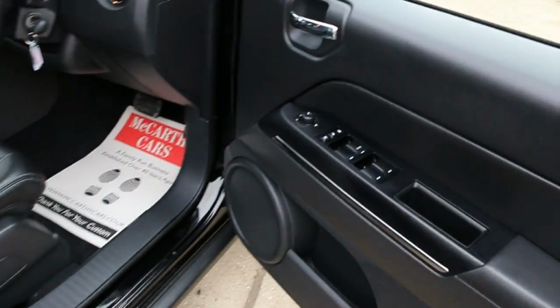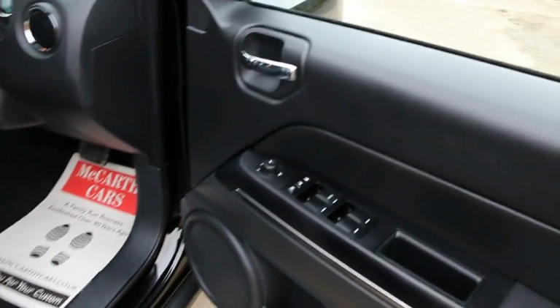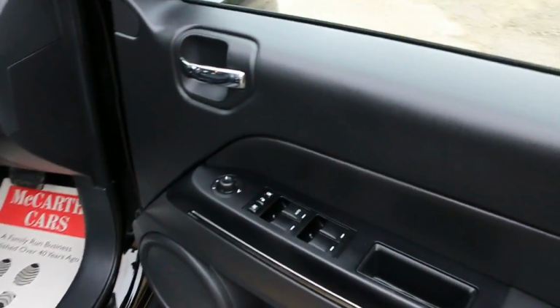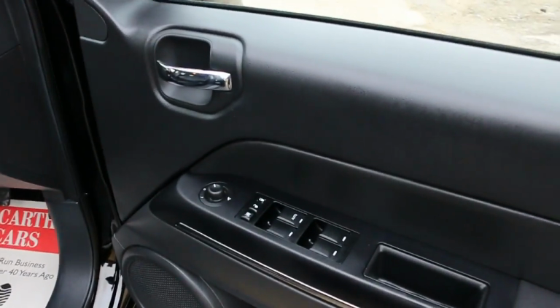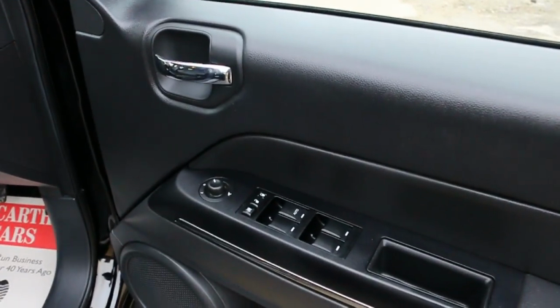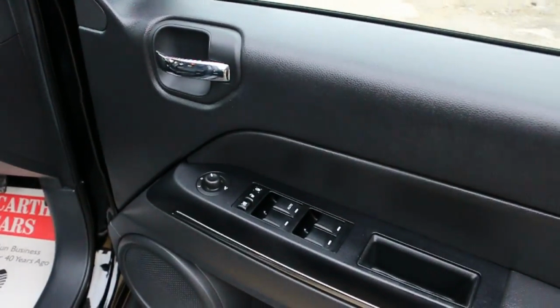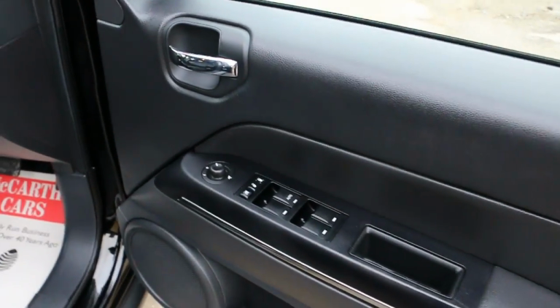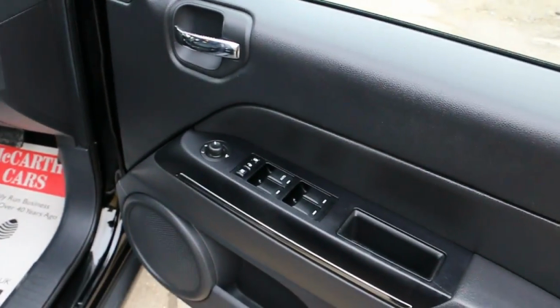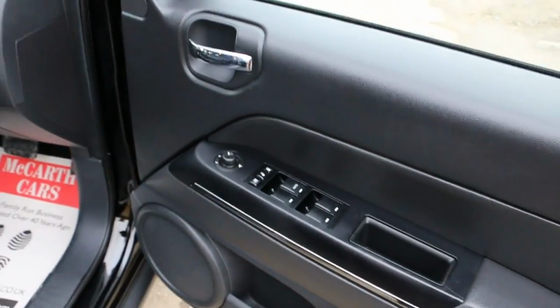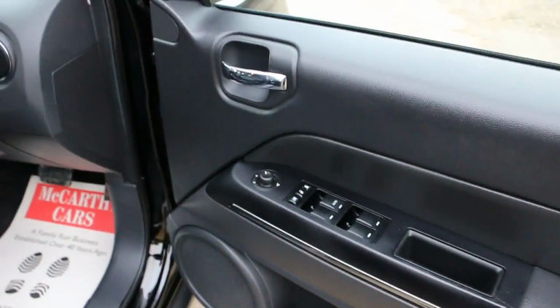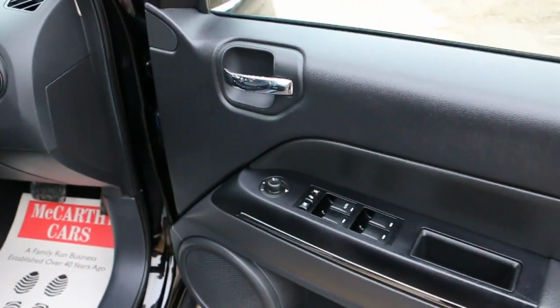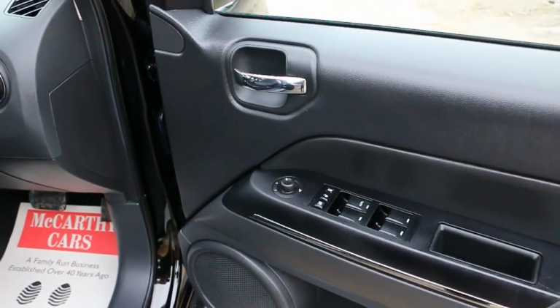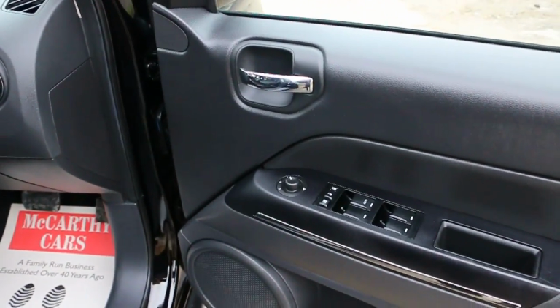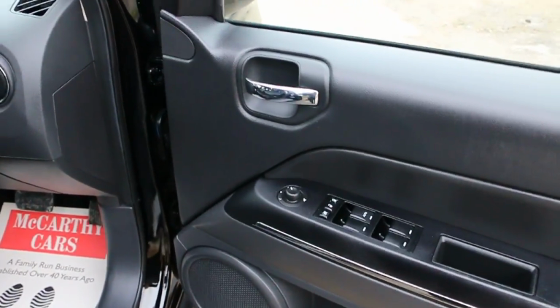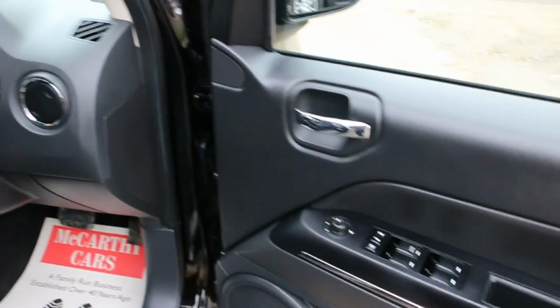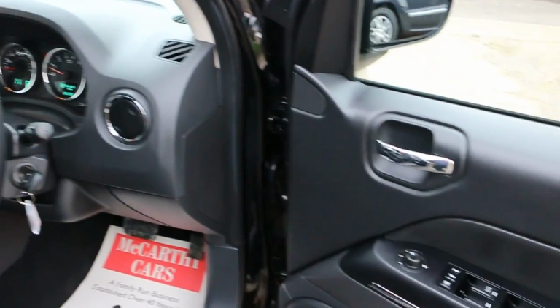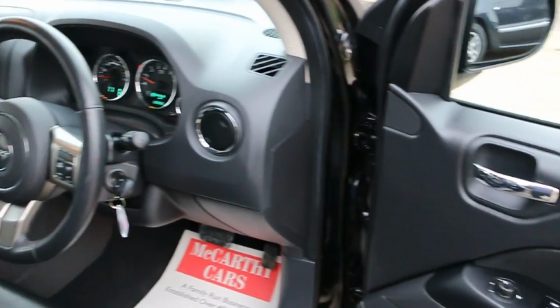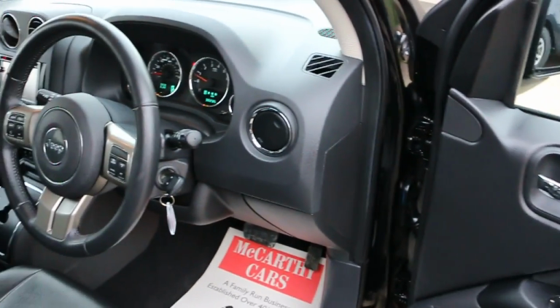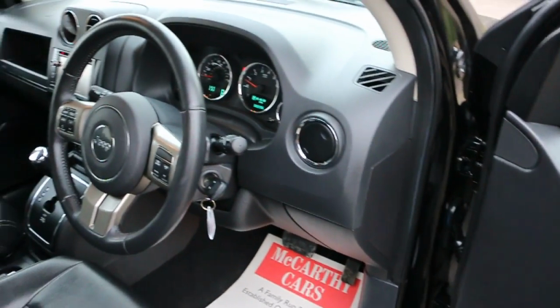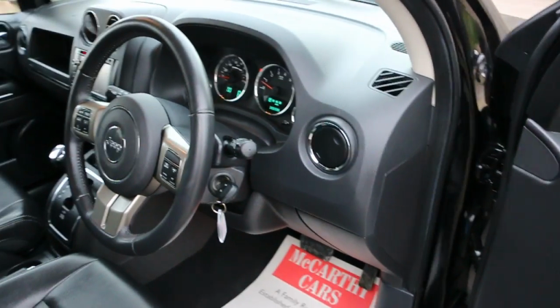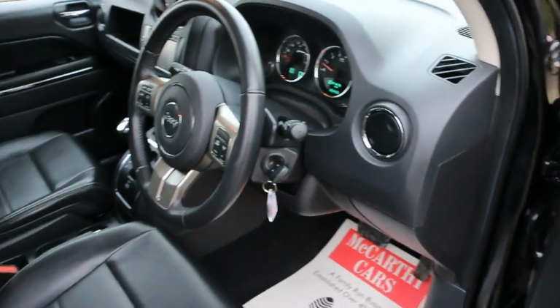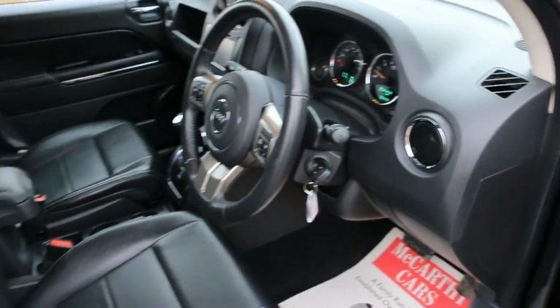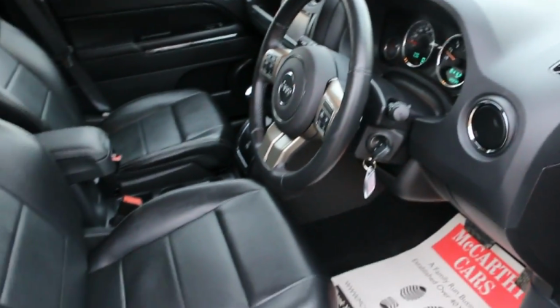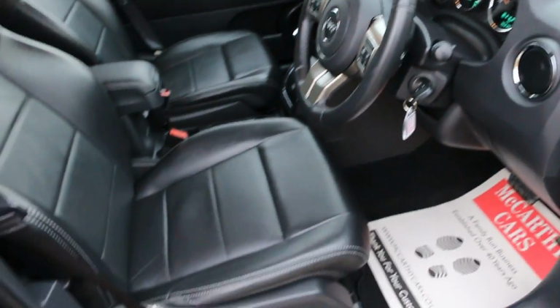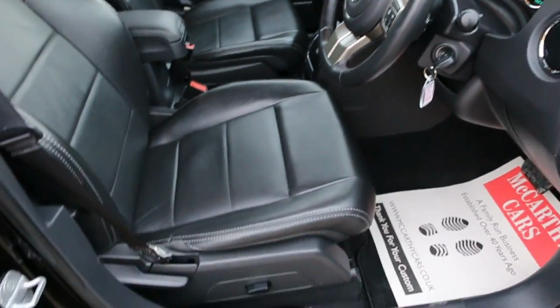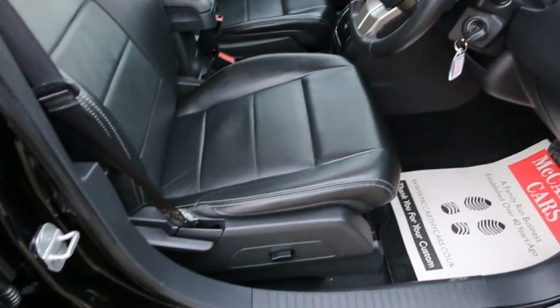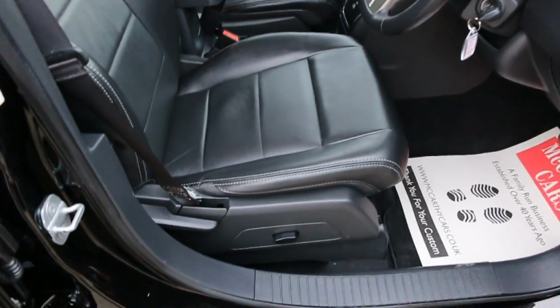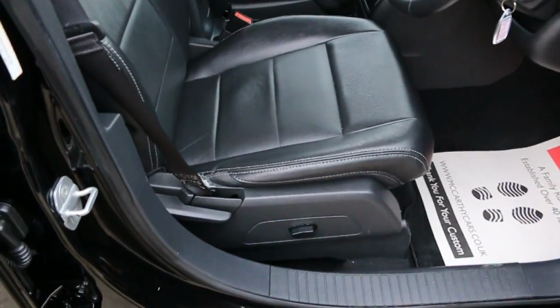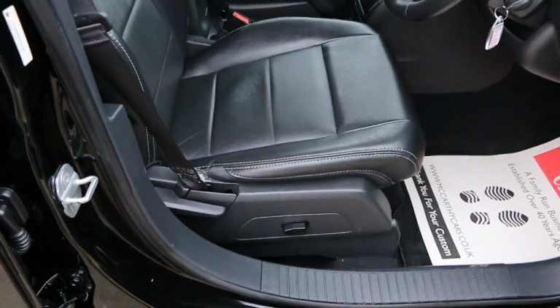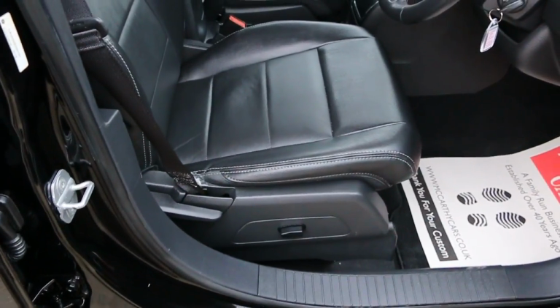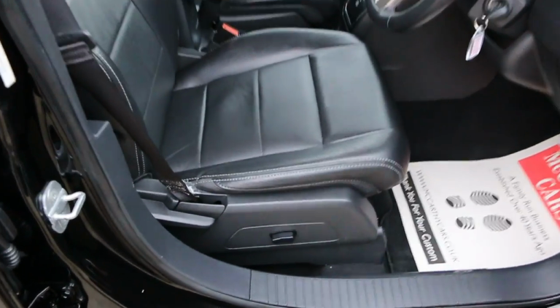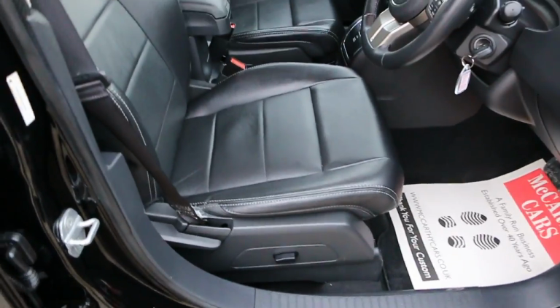It has four electric windows, electric mirrors, folding mirrors, front auto headlights, and electric seats.